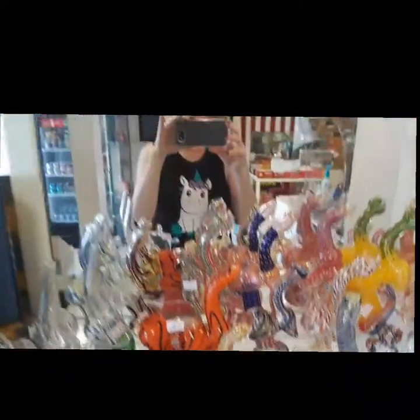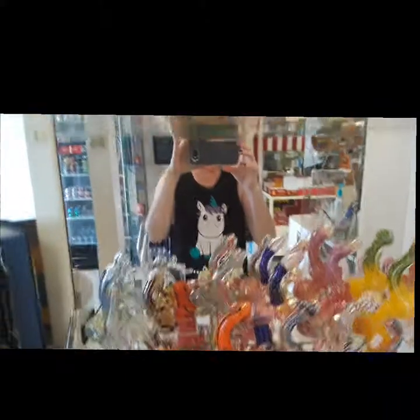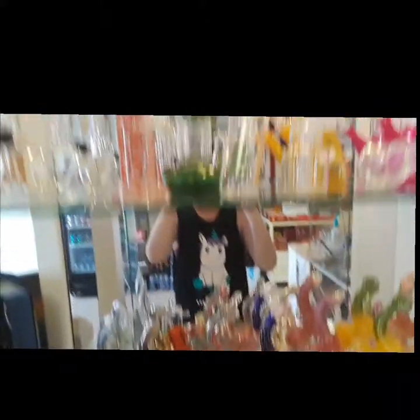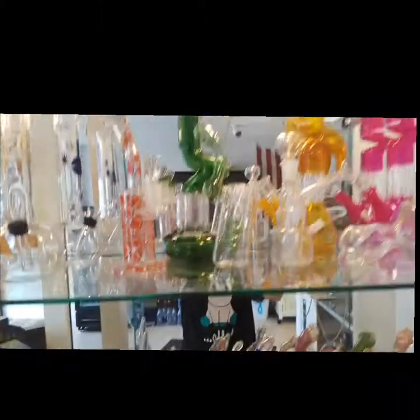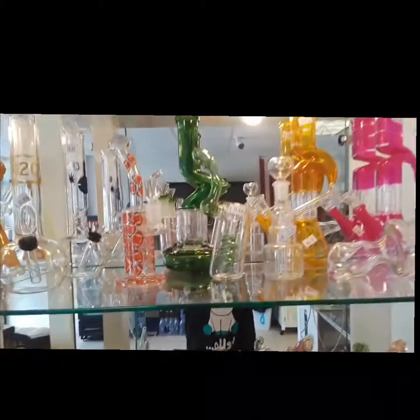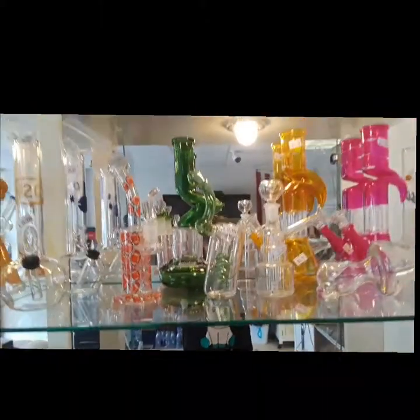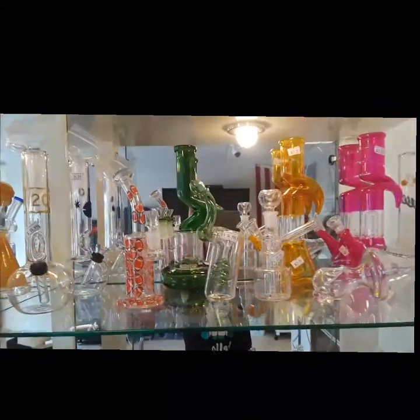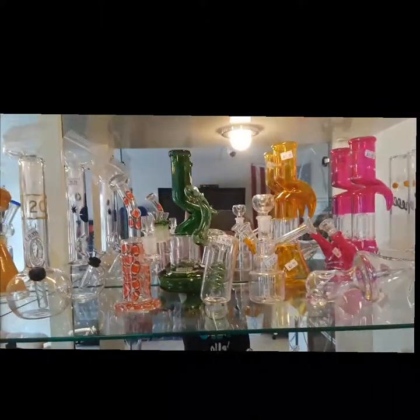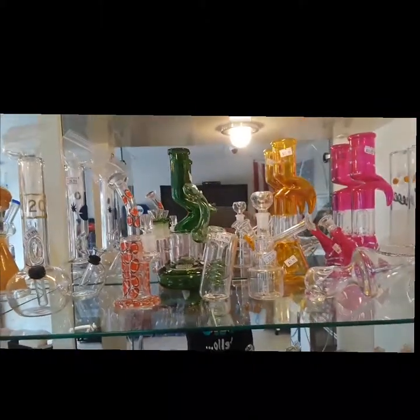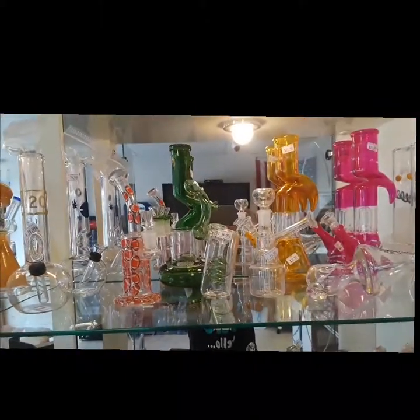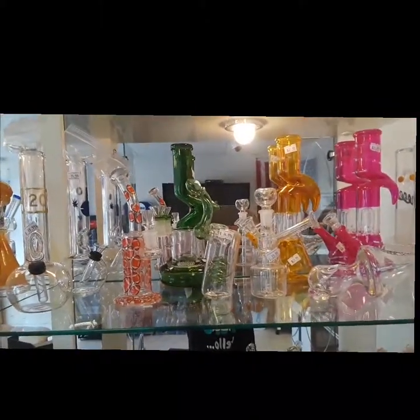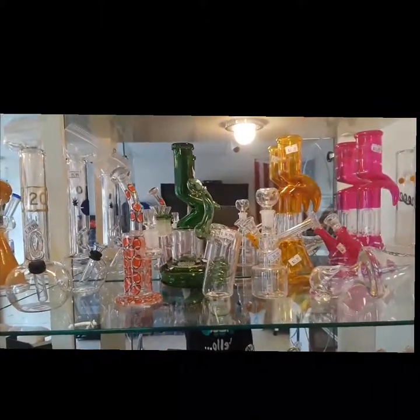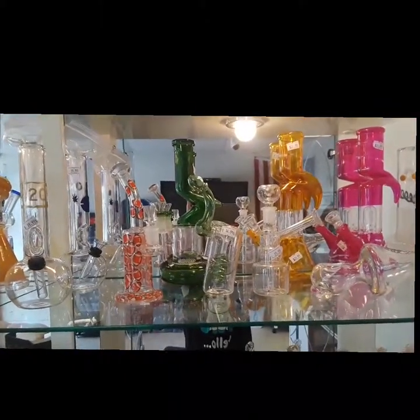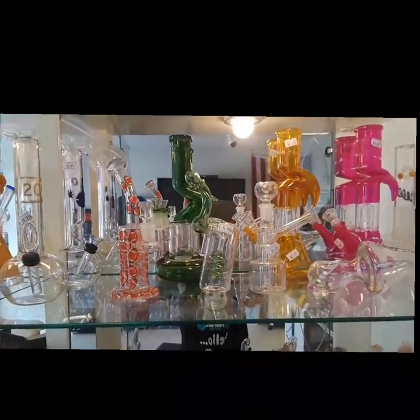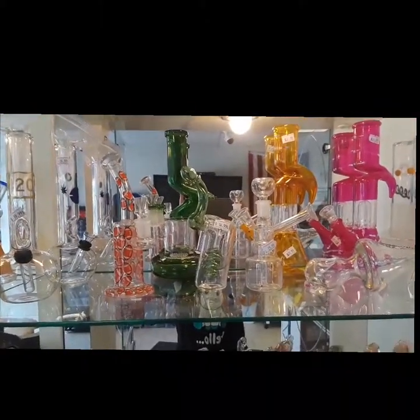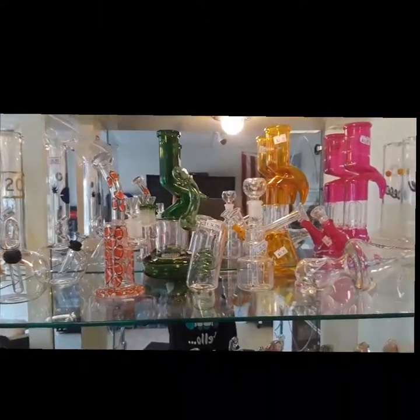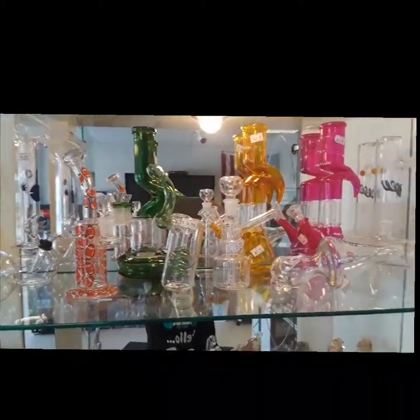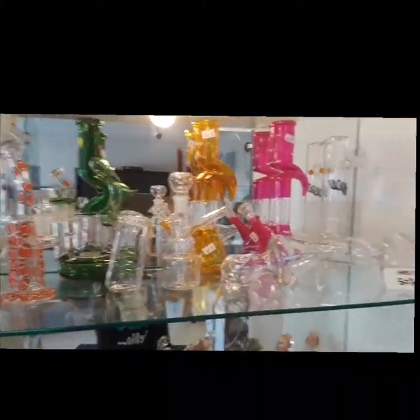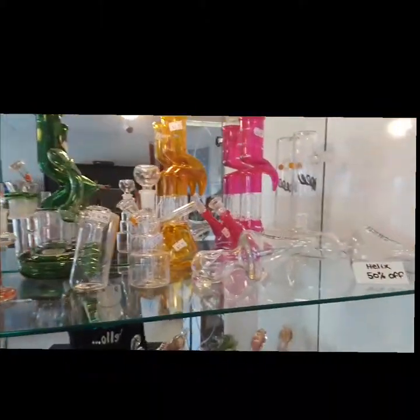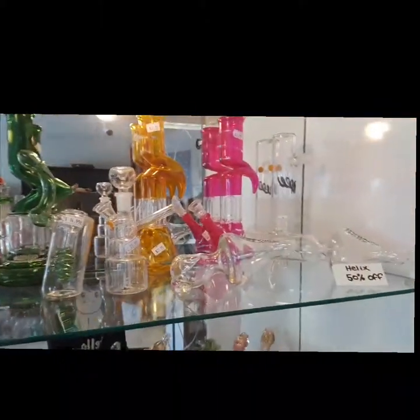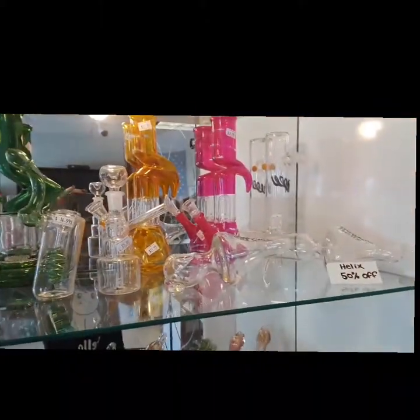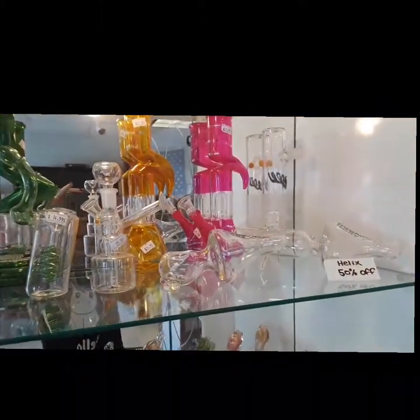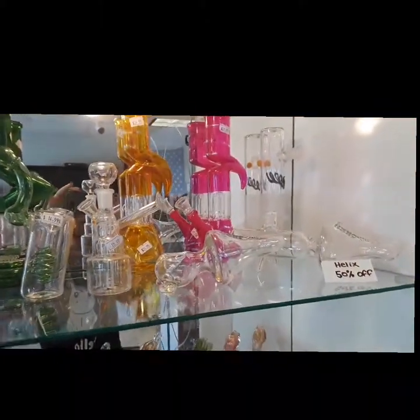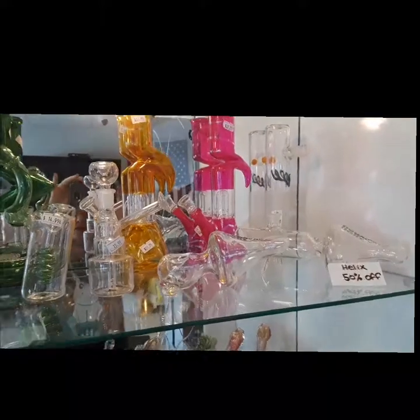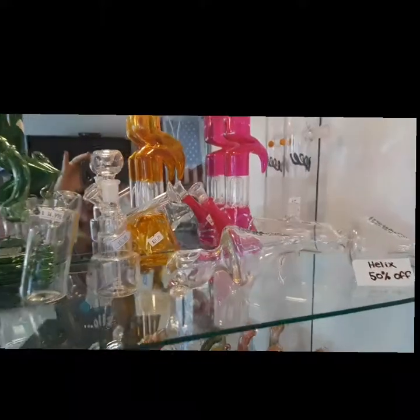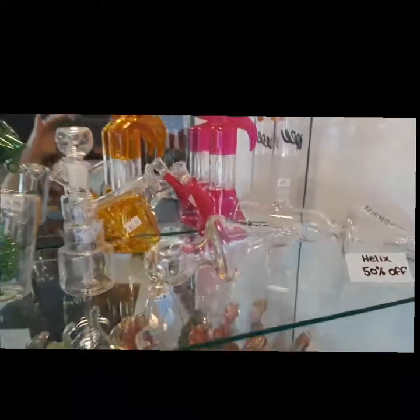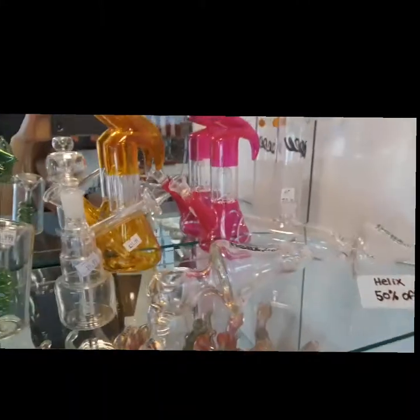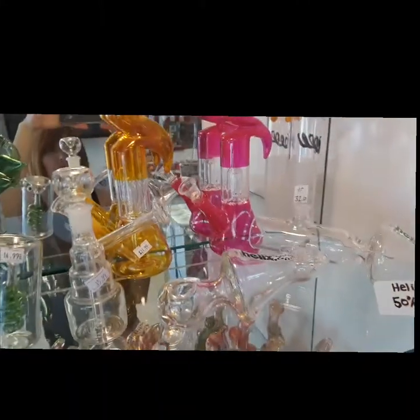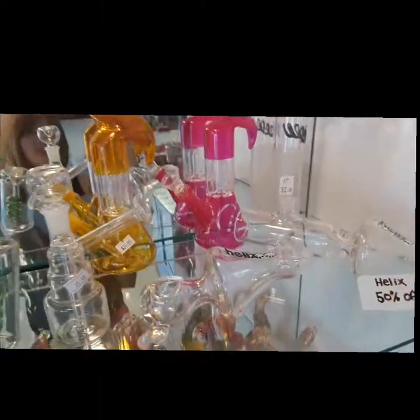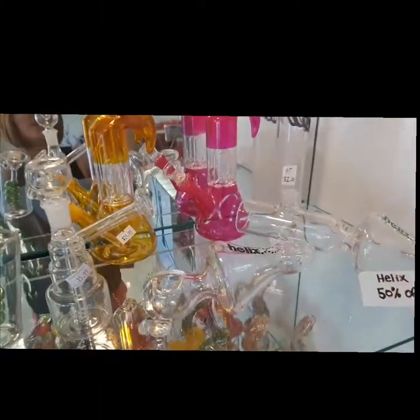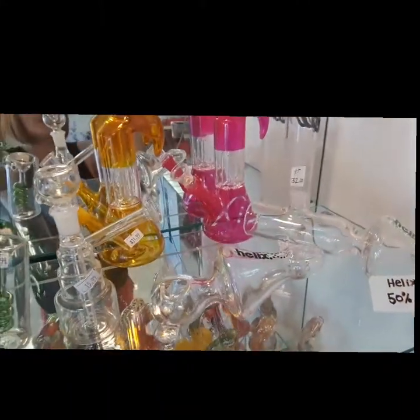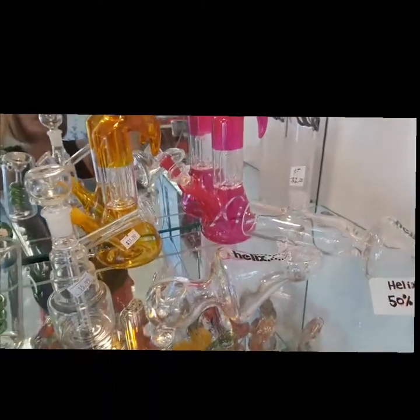We have some water bongs up here. We have 50% off of these Helix pieces.